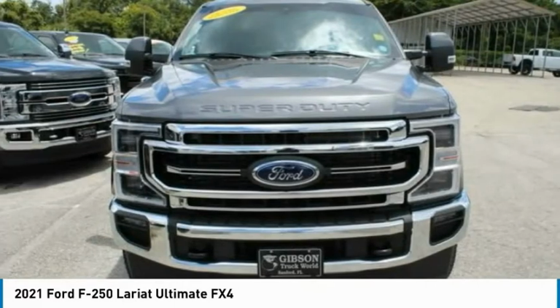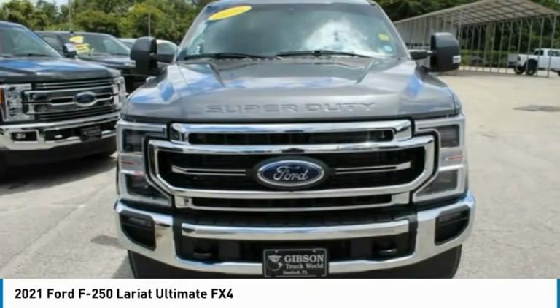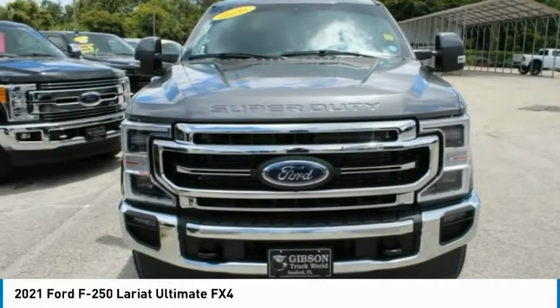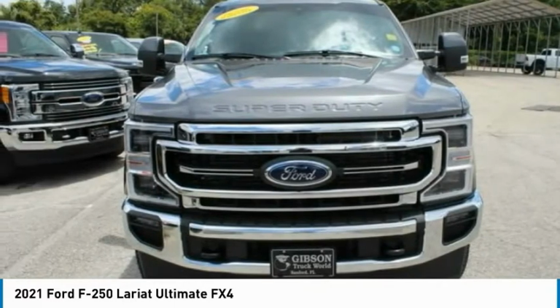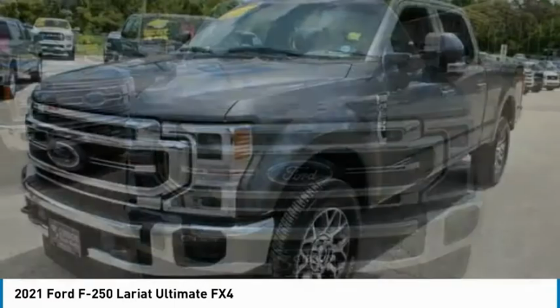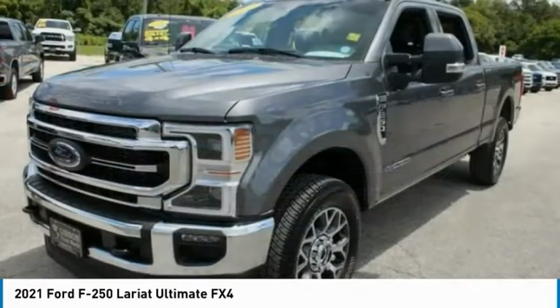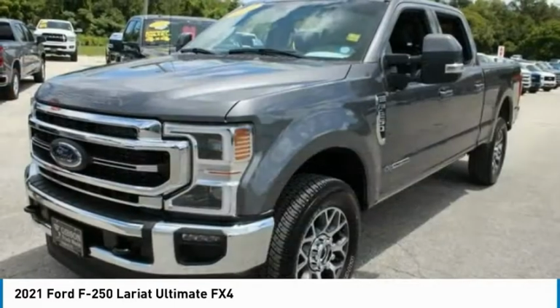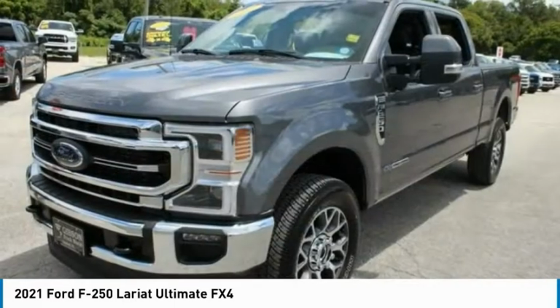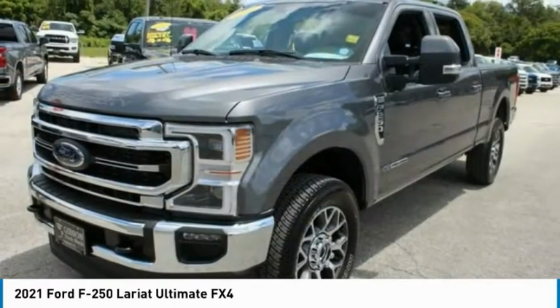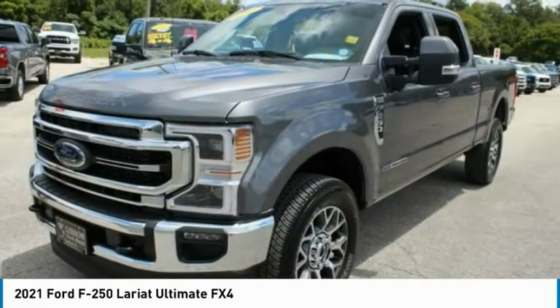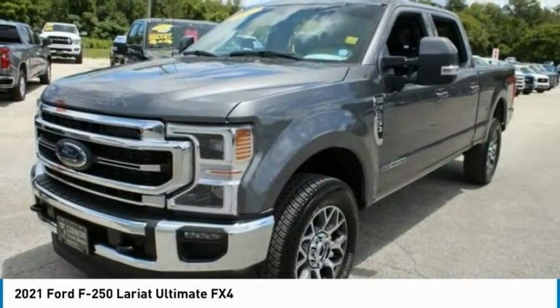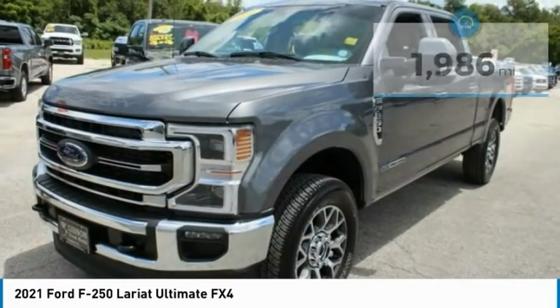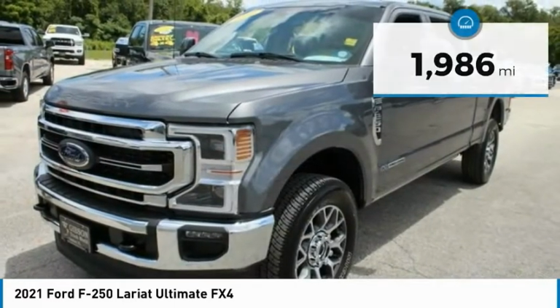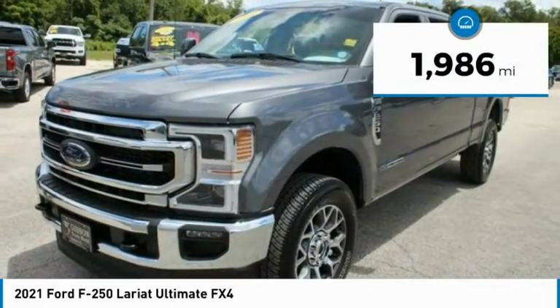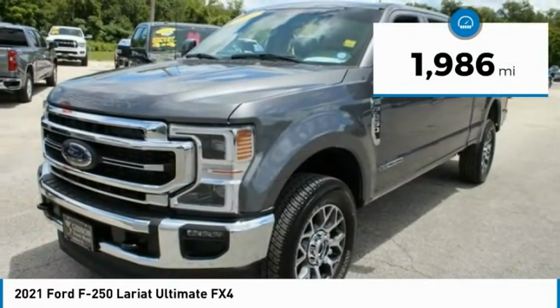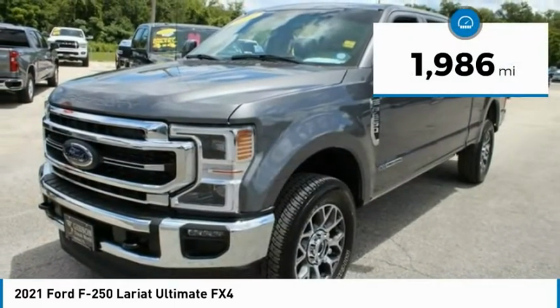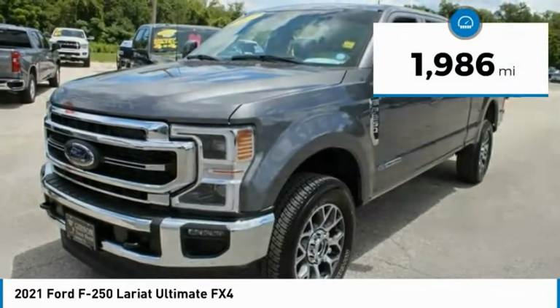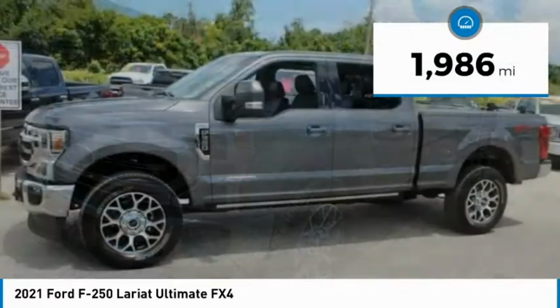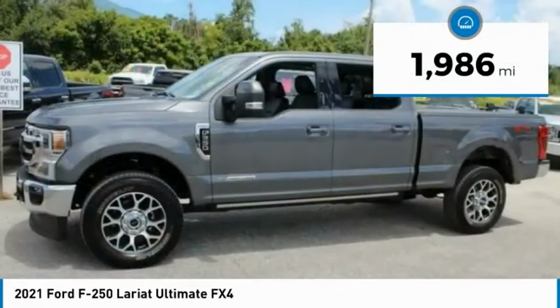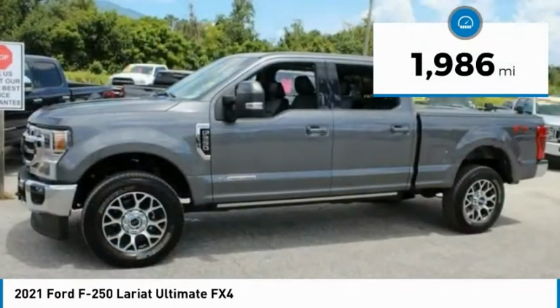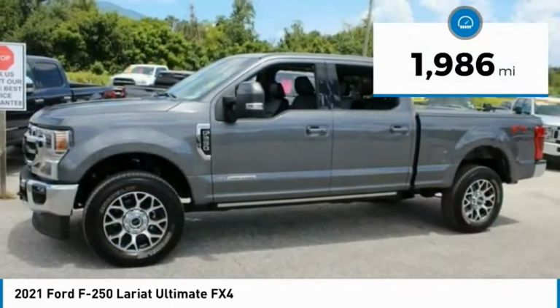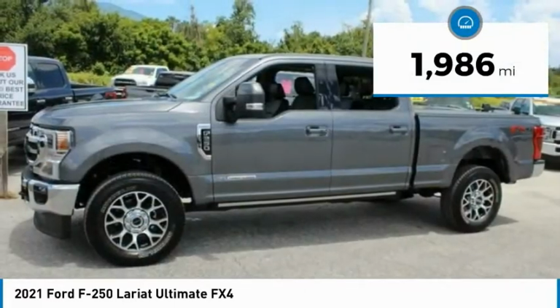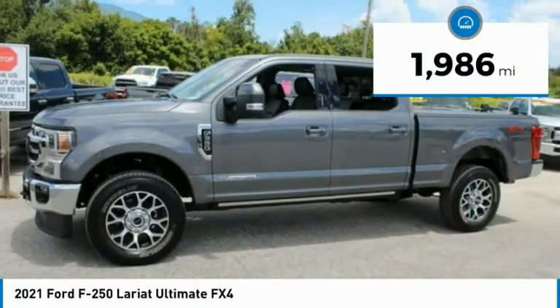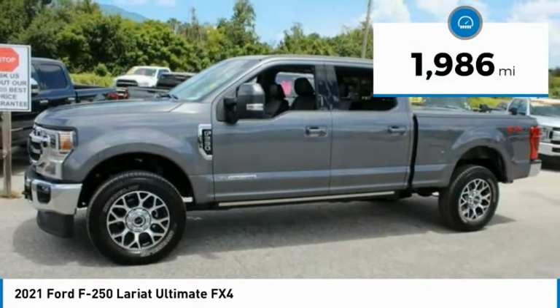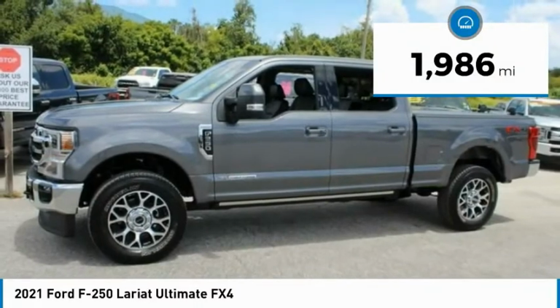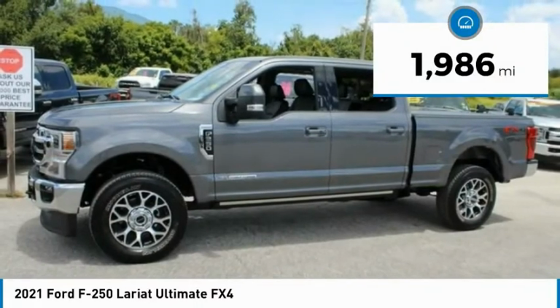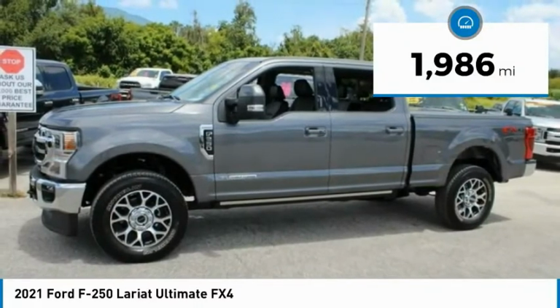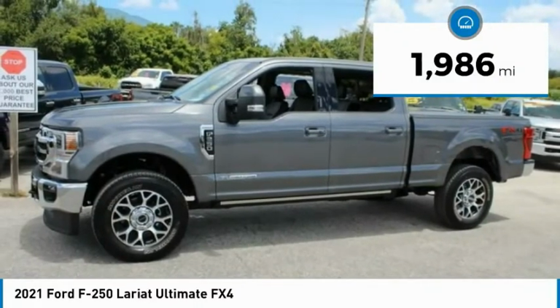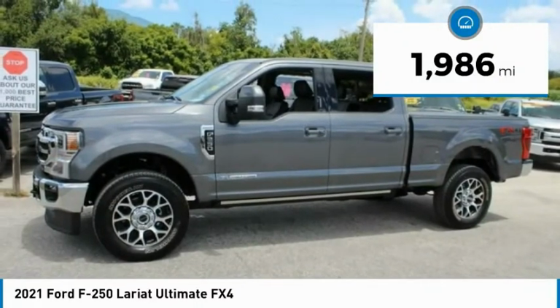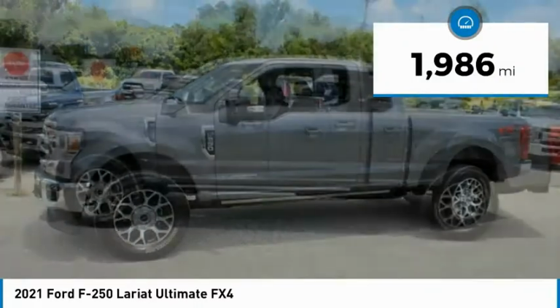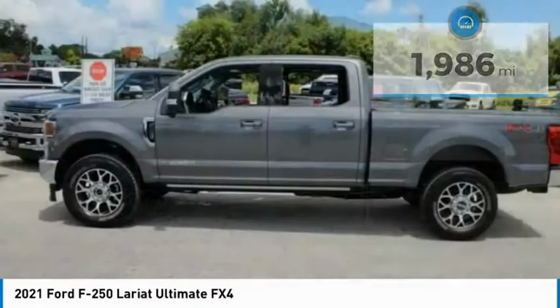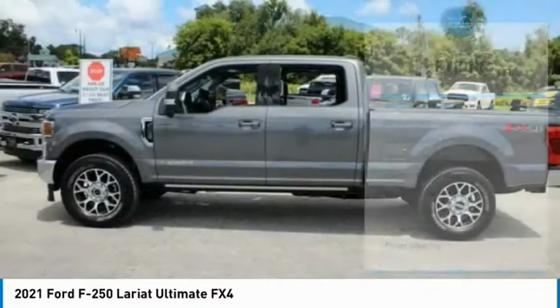Ford F-250 Super Duty. This vehicle has less than 2,000 miles. Here are some of this vehicle's great options.